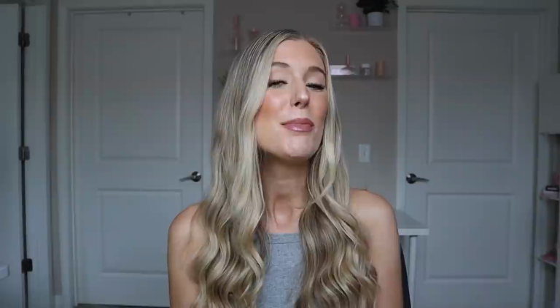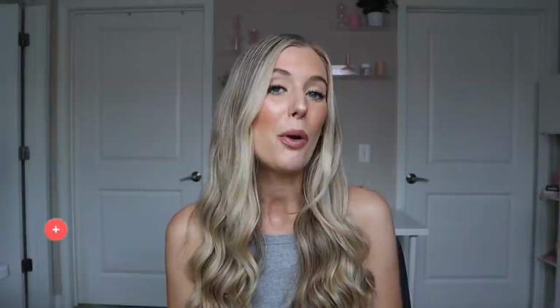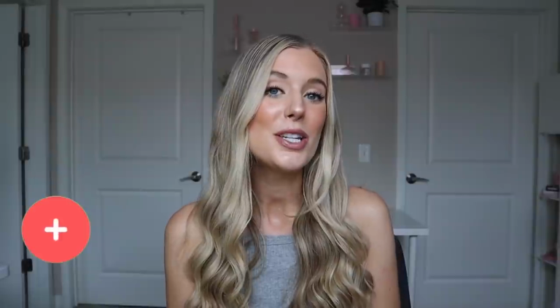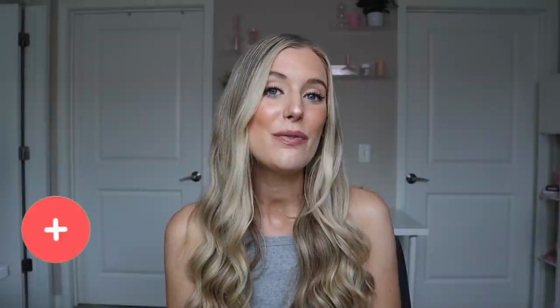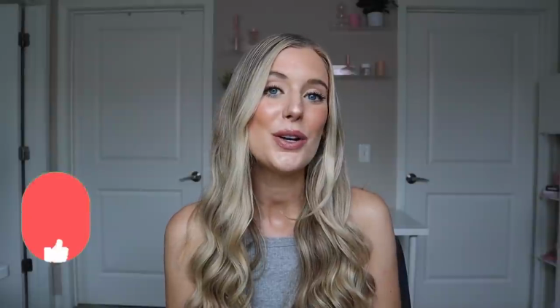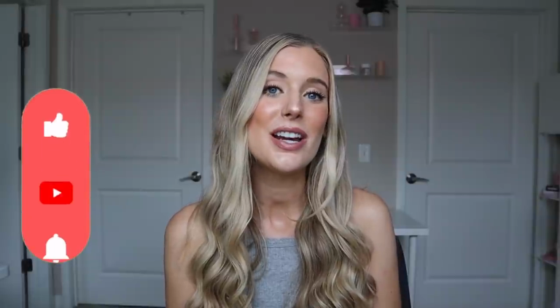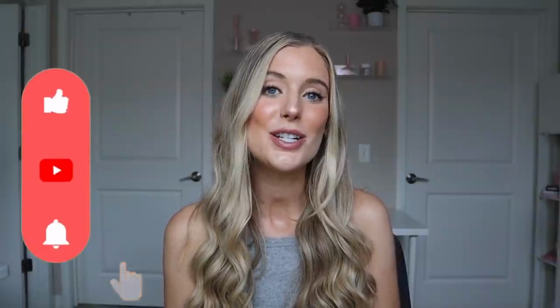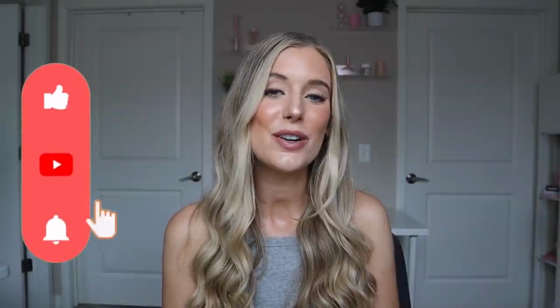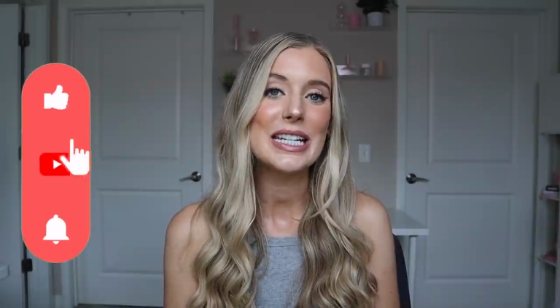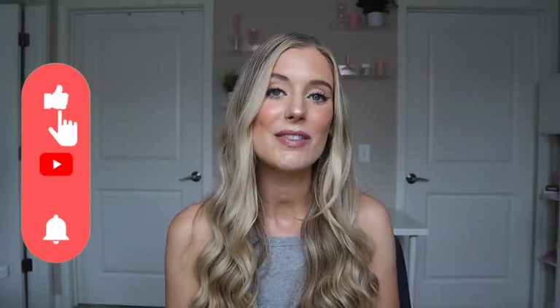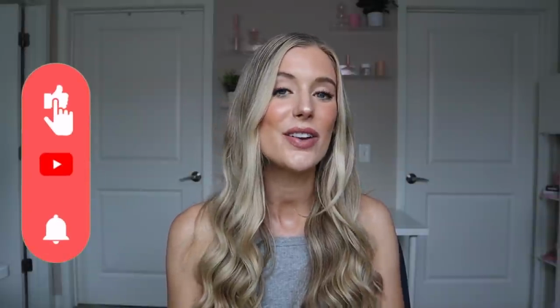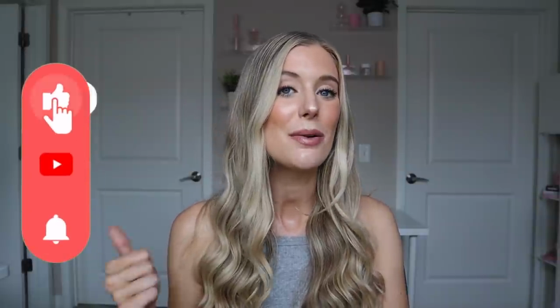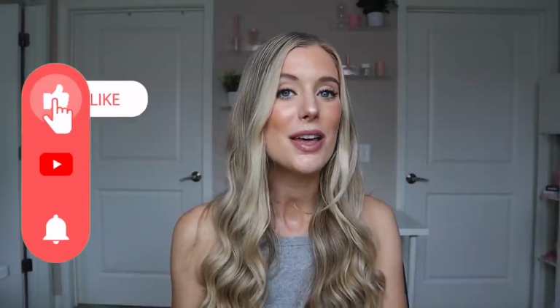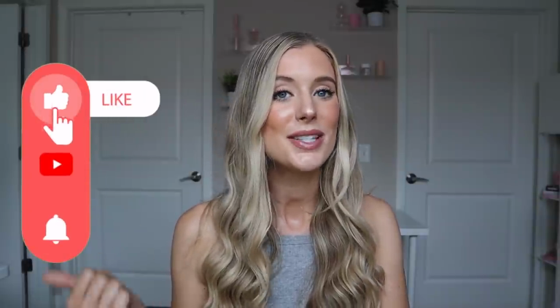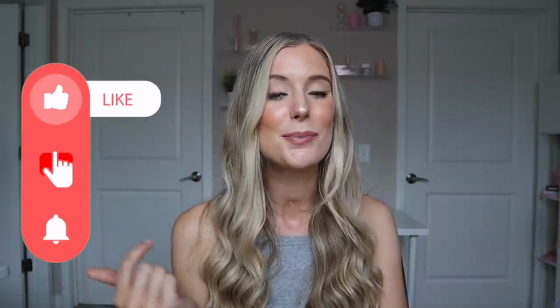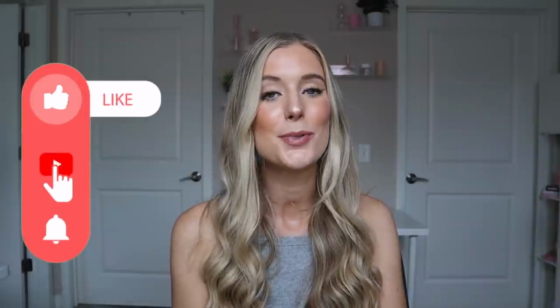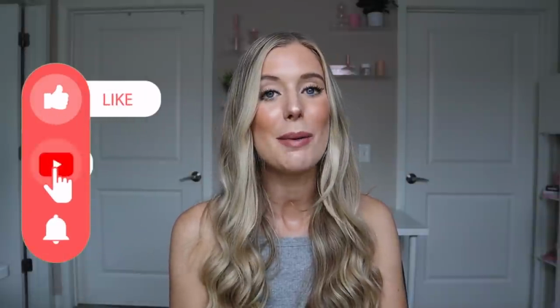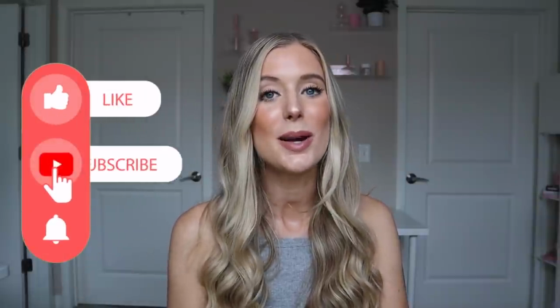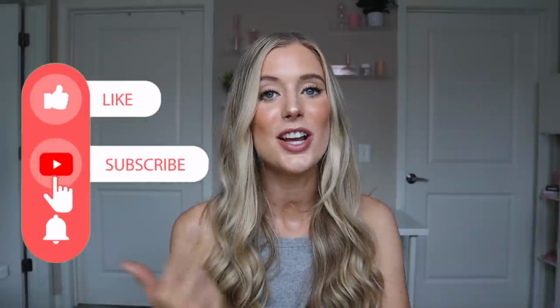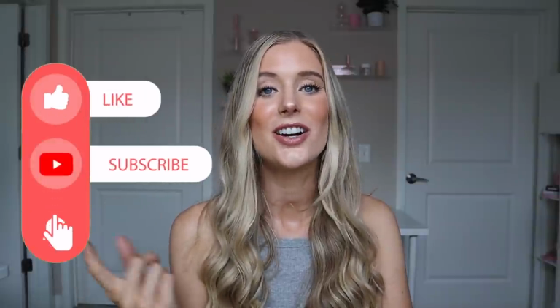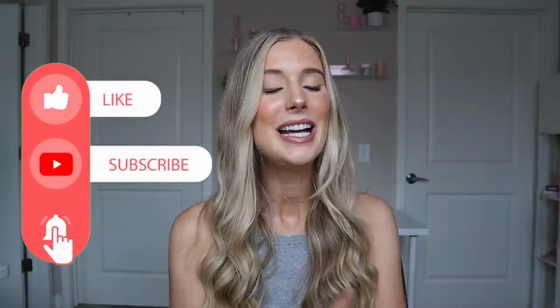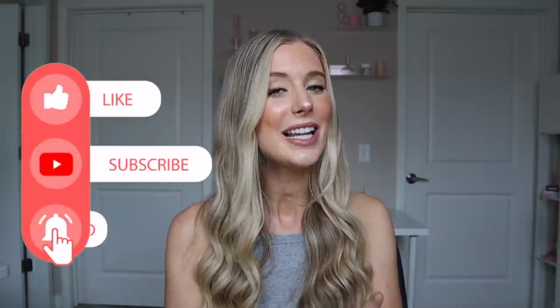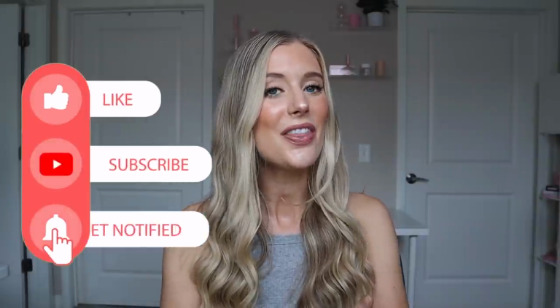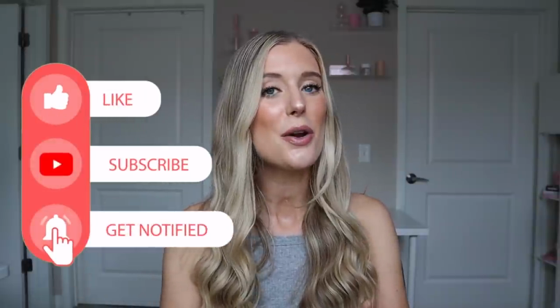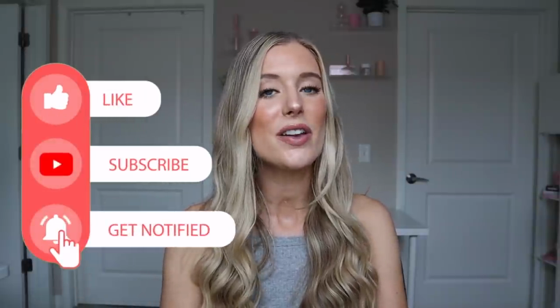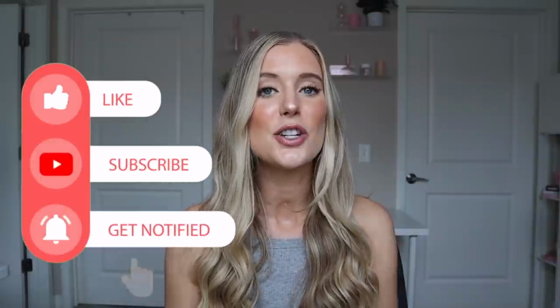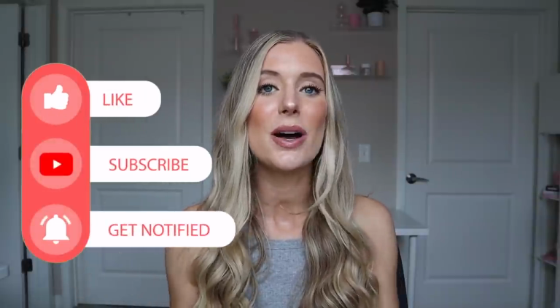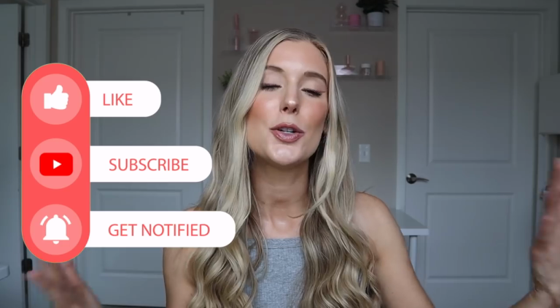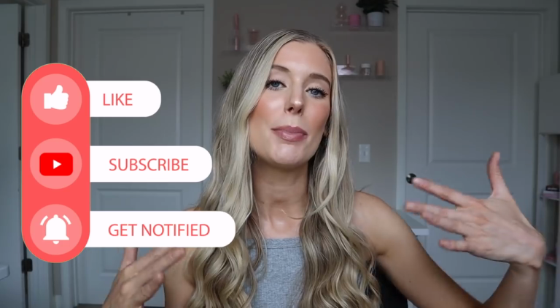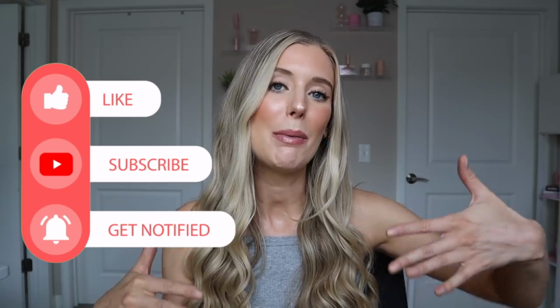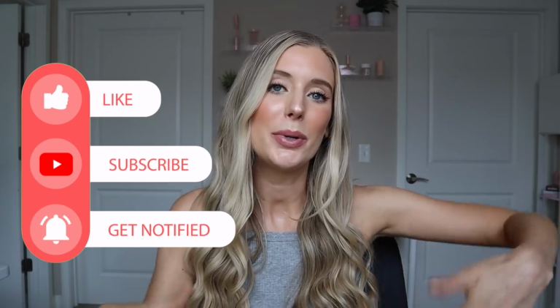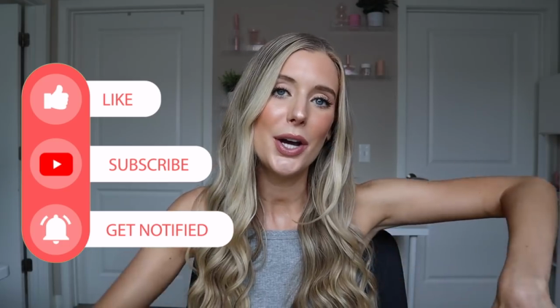Before we do, if you're new here, don't forget to give this video a thumbs up, subscribe to my channel, click on that notification bell, and drop a comment below.